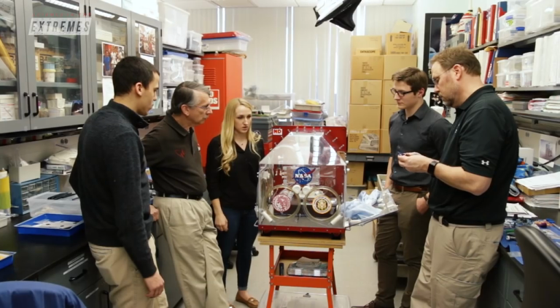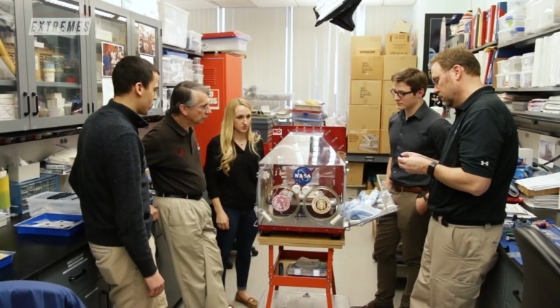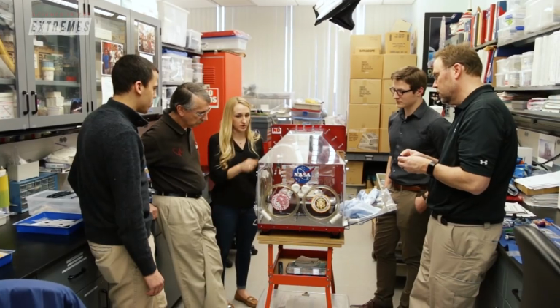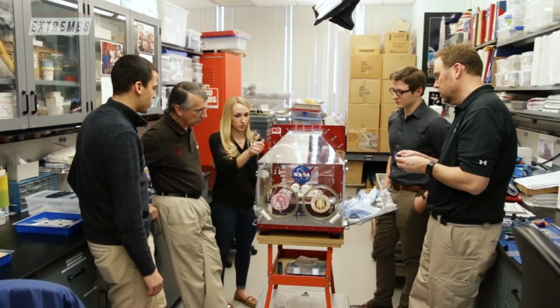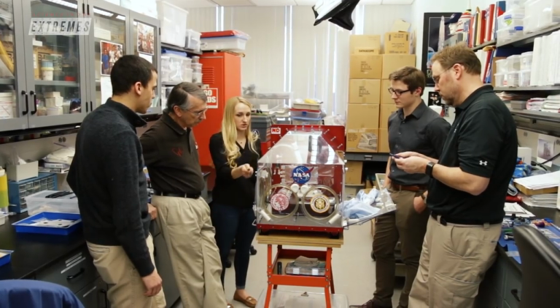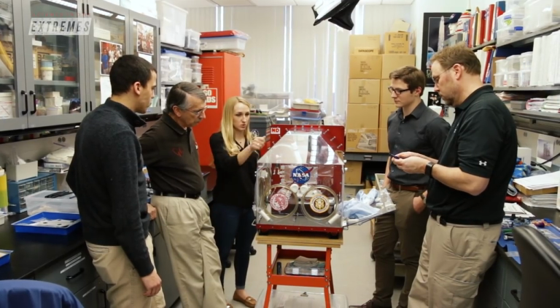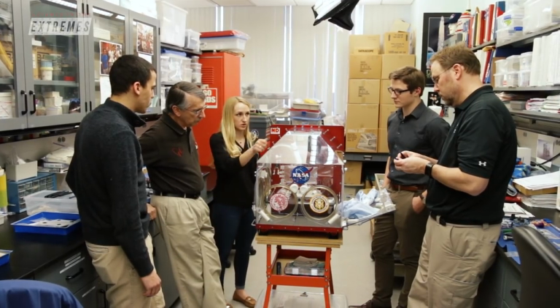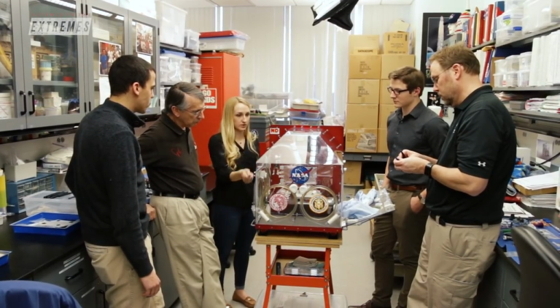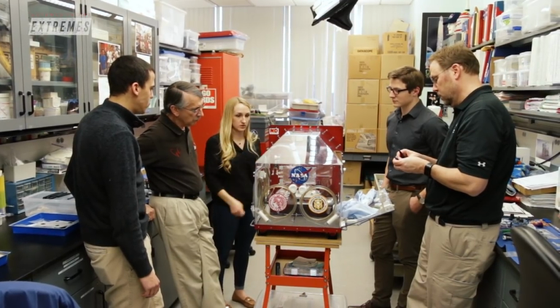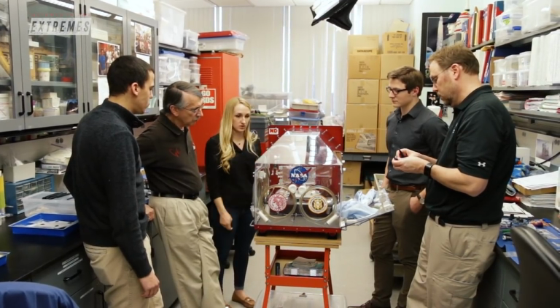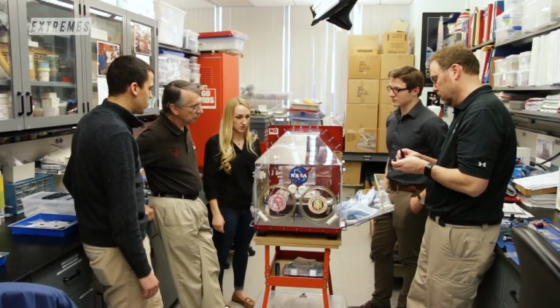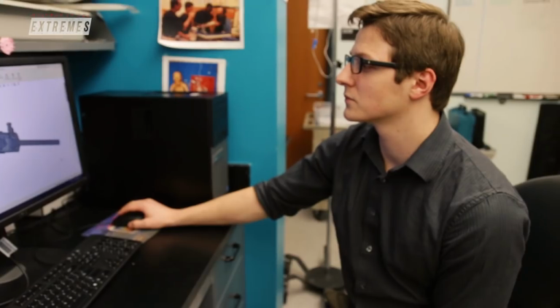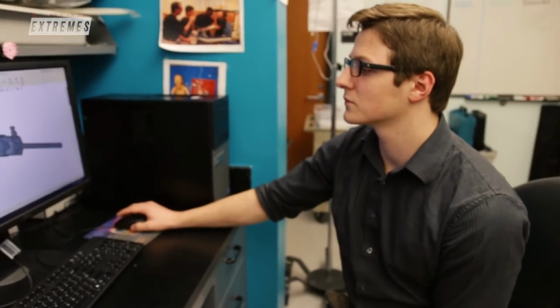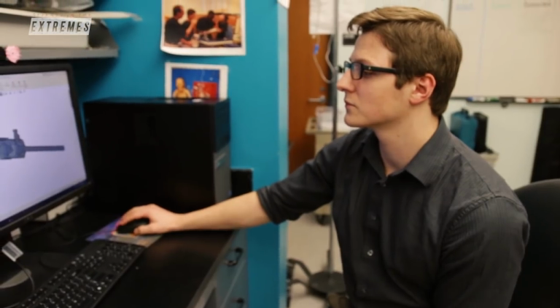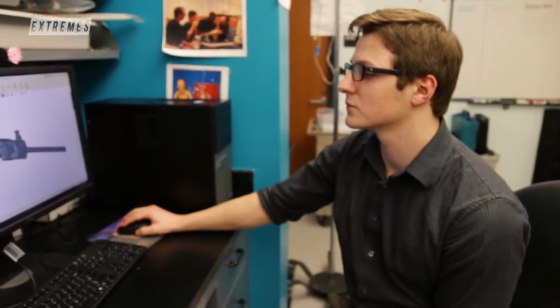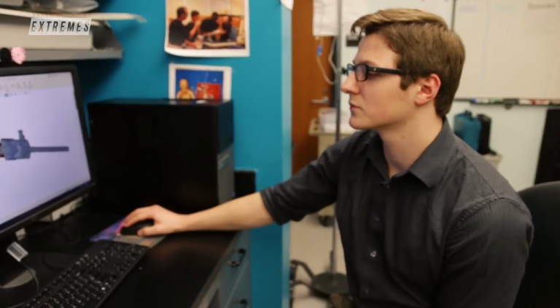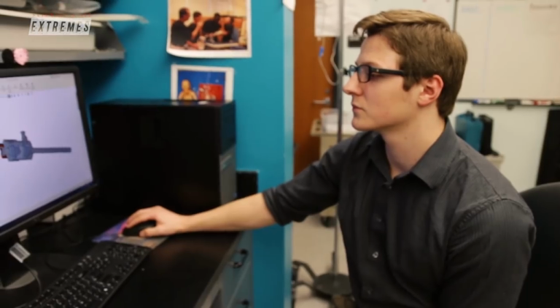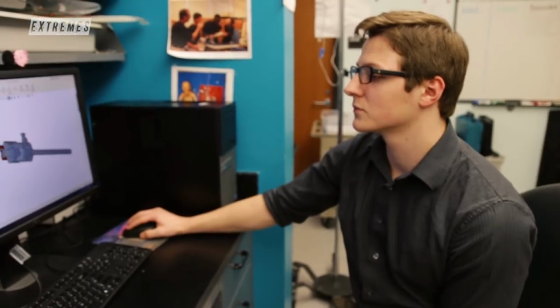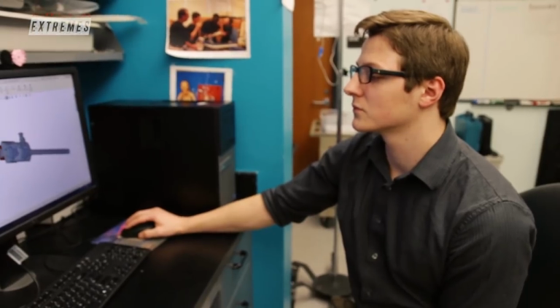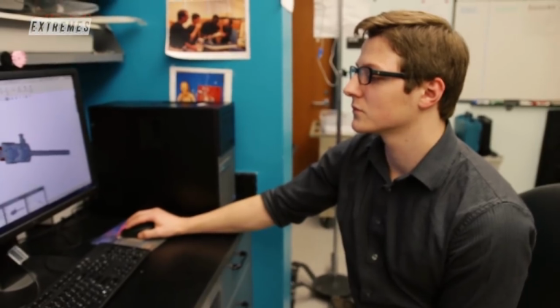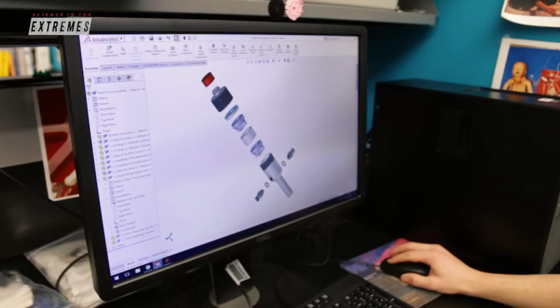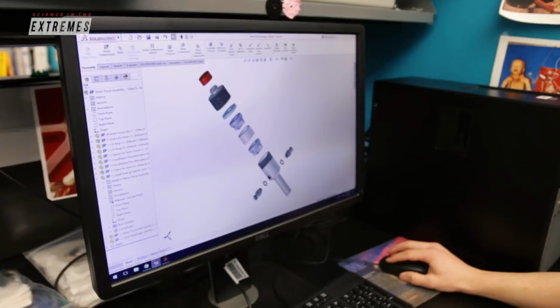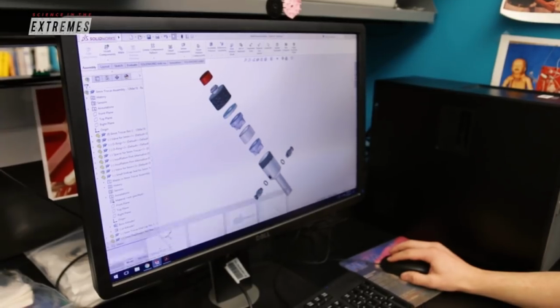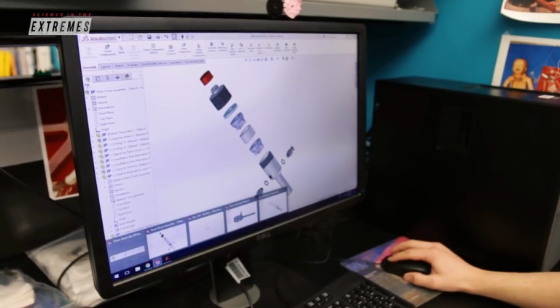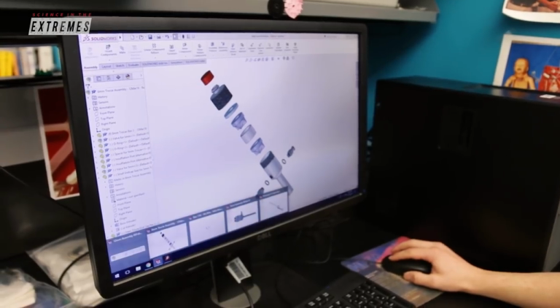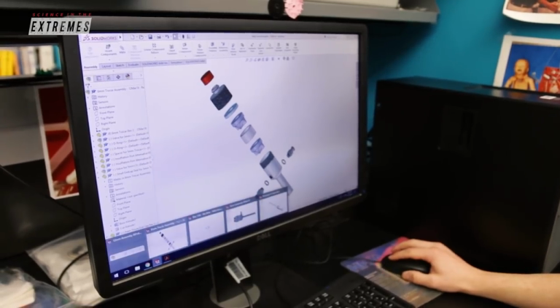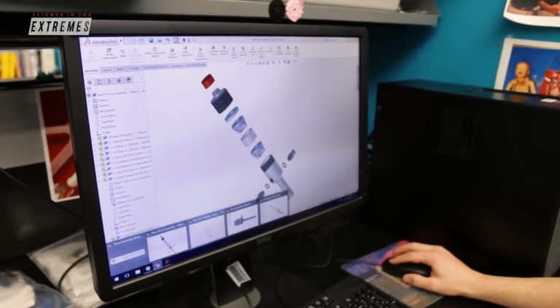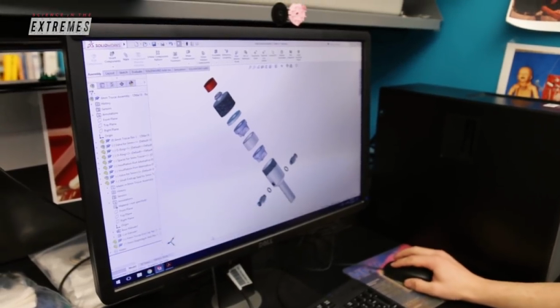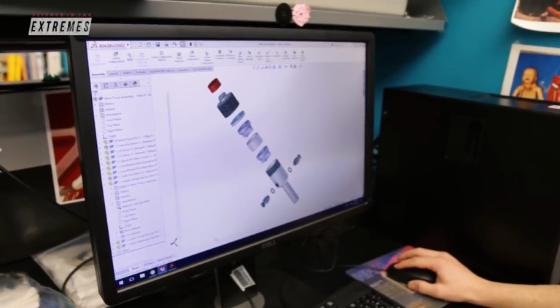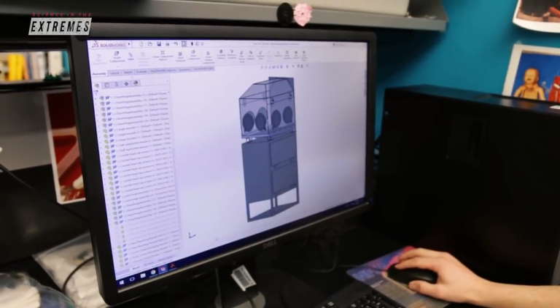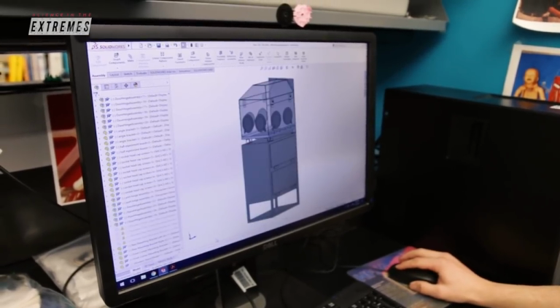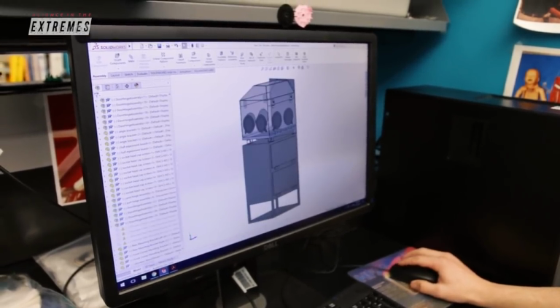George and his students have brainstormed and built several answers to the challenge of space medicine, from fluid containment to 3D printing.